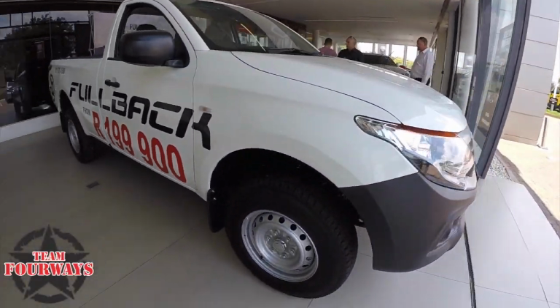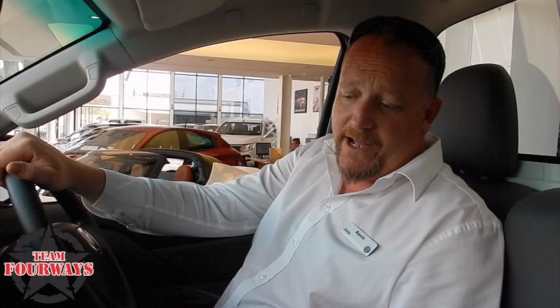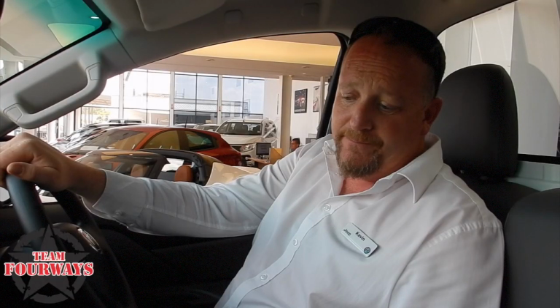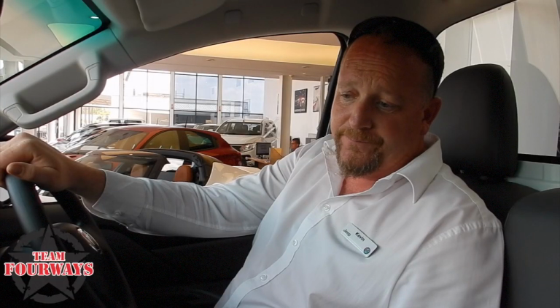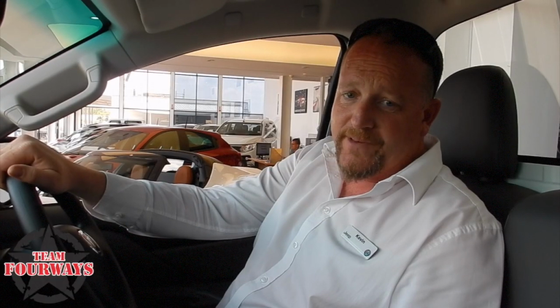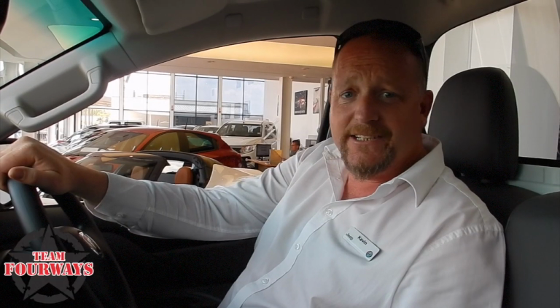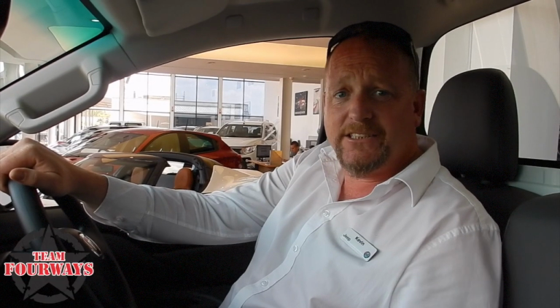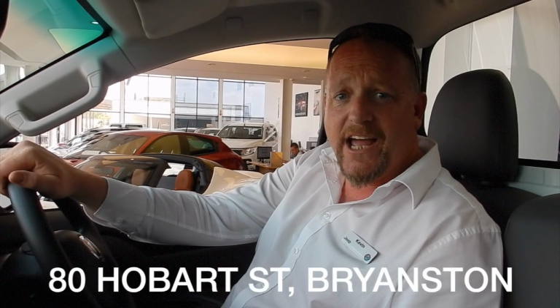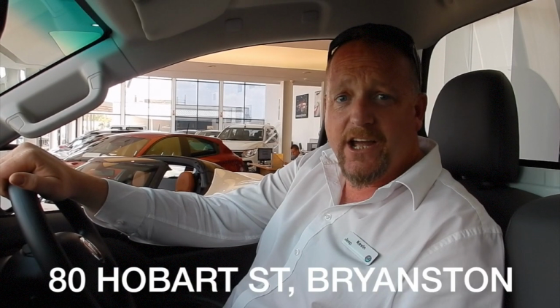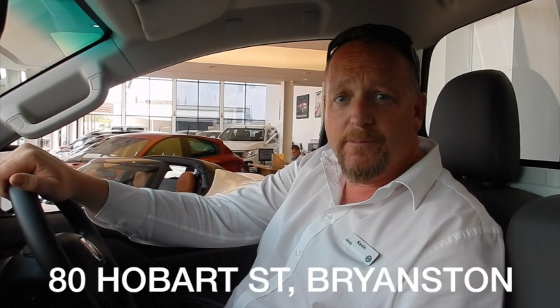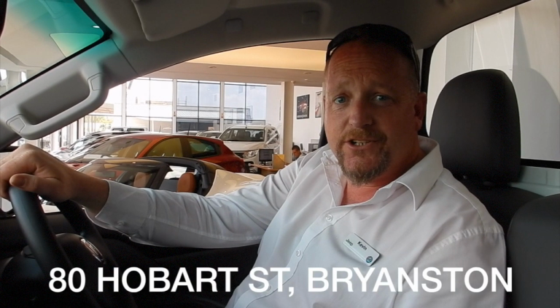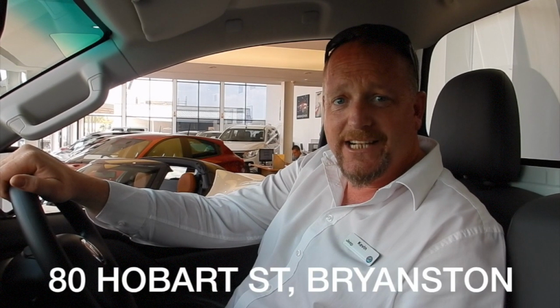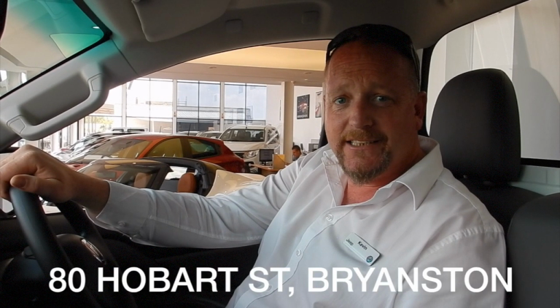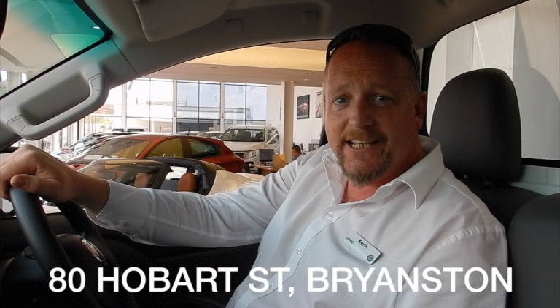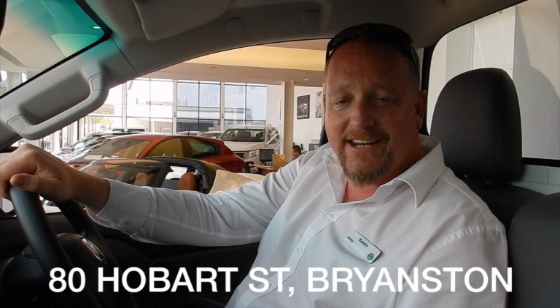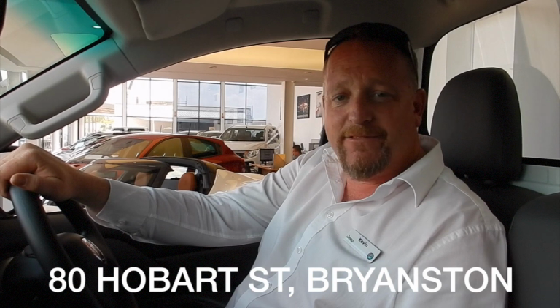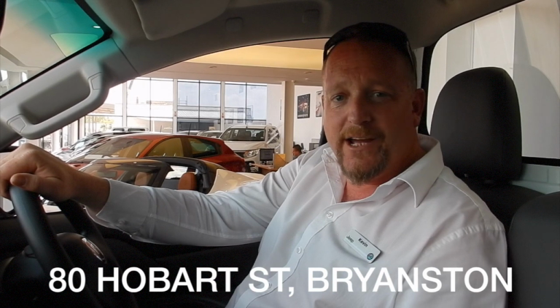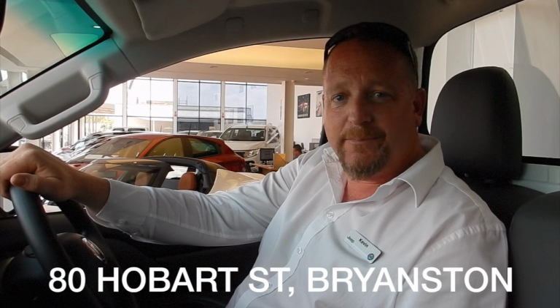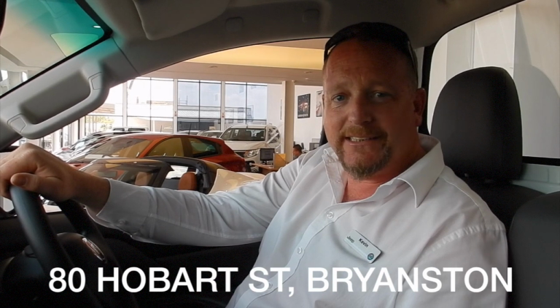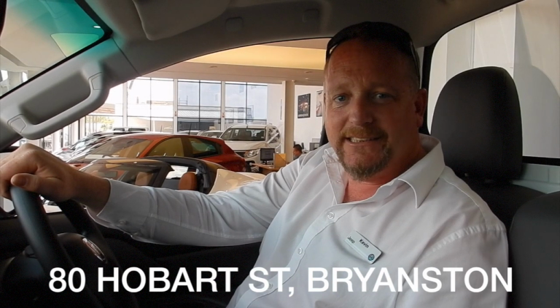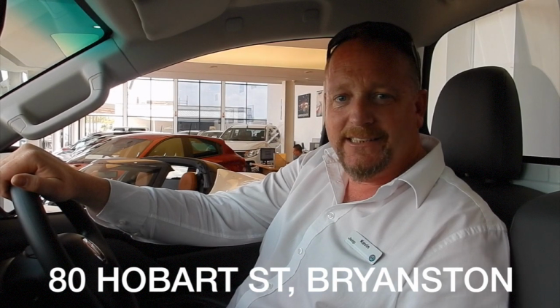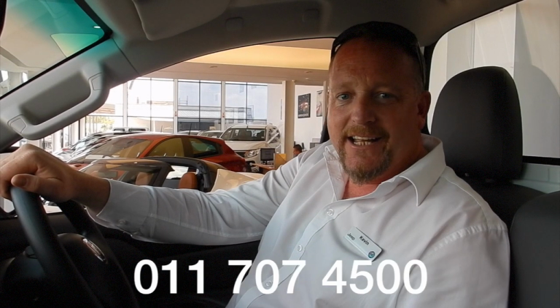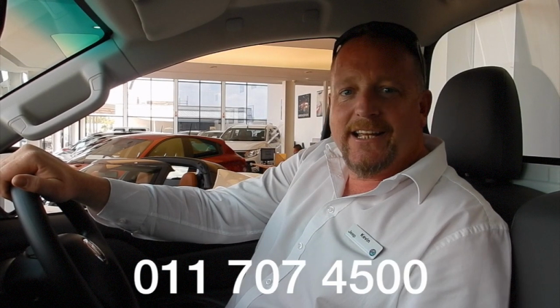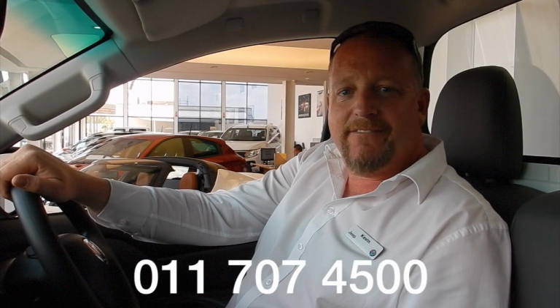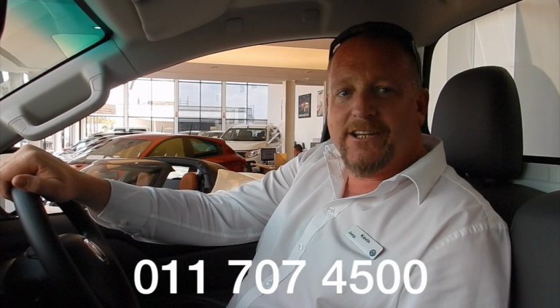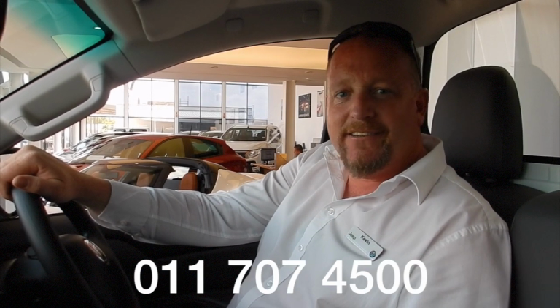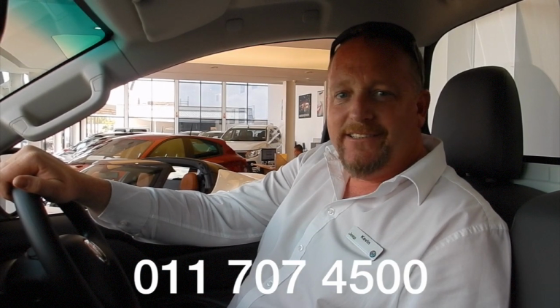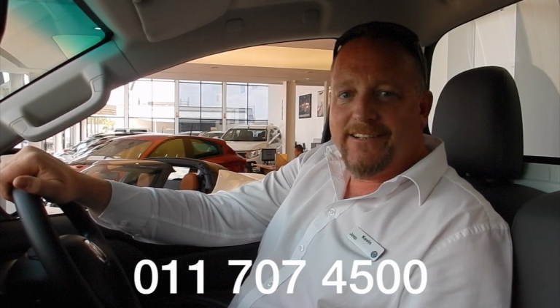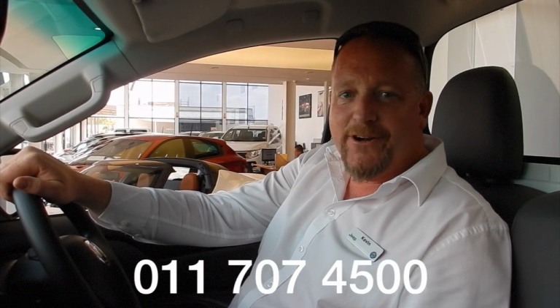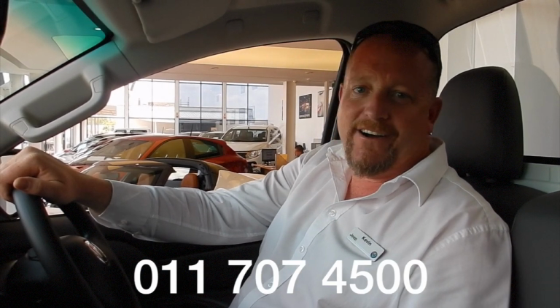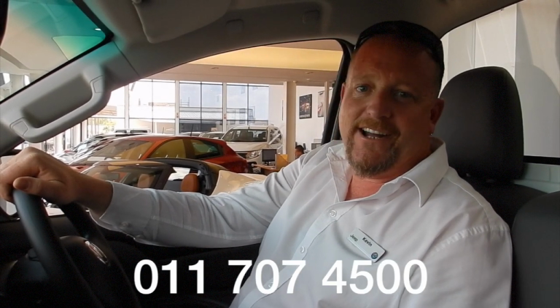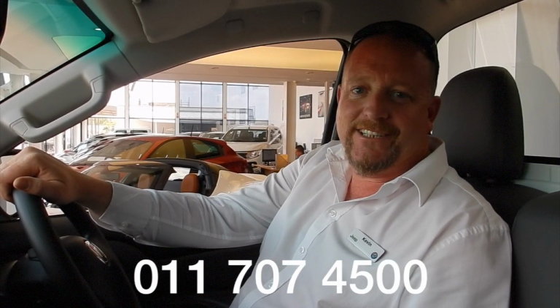So, get down to 80 Hobart Street, Team 4Wave, Bryanston. 707 4500.